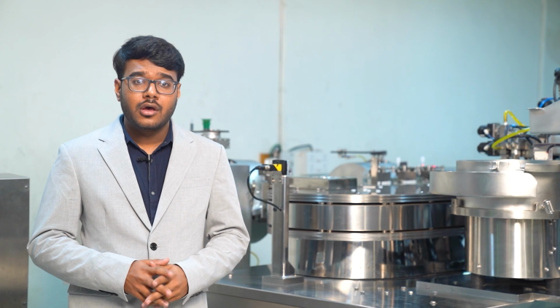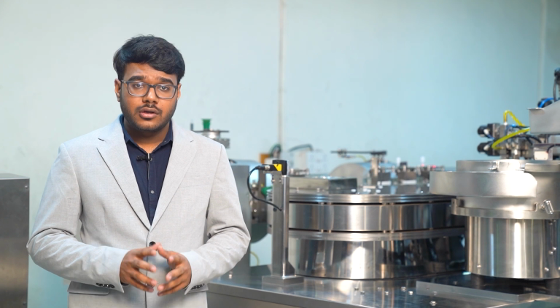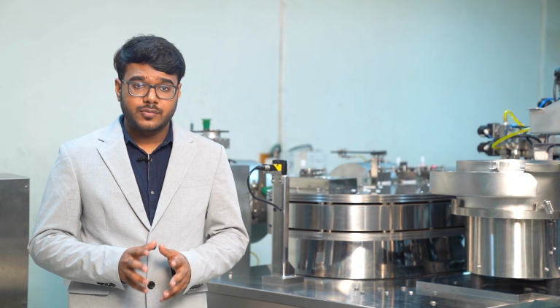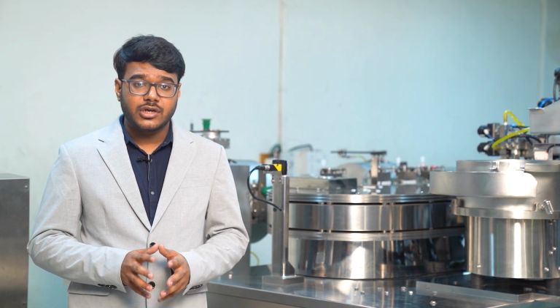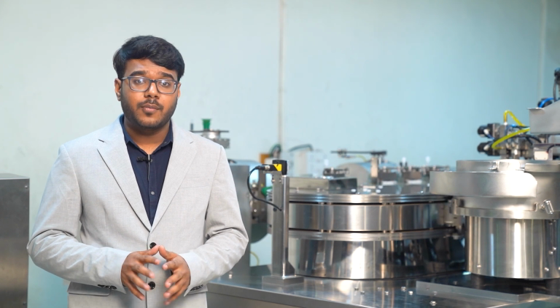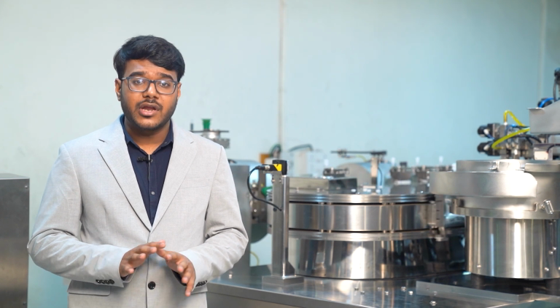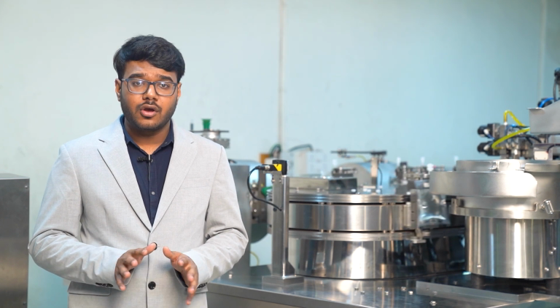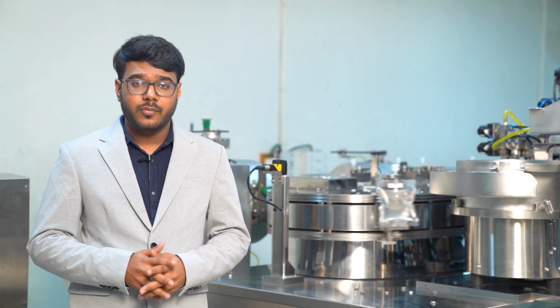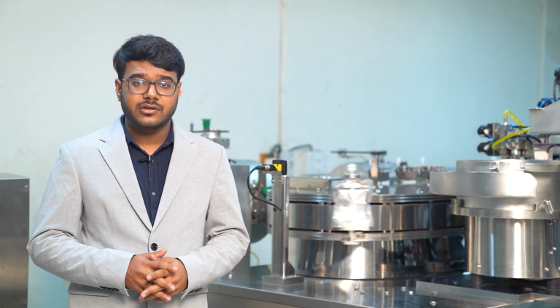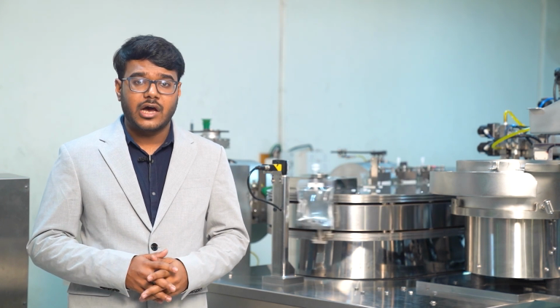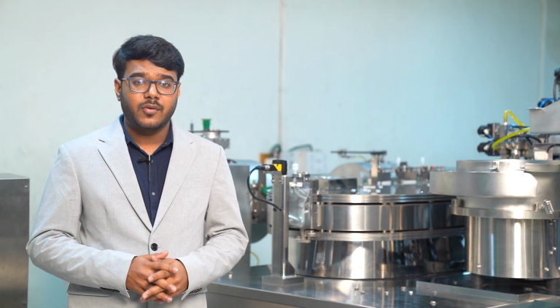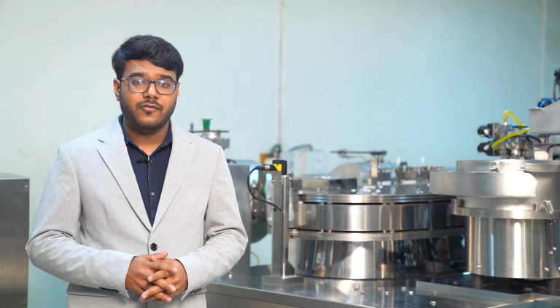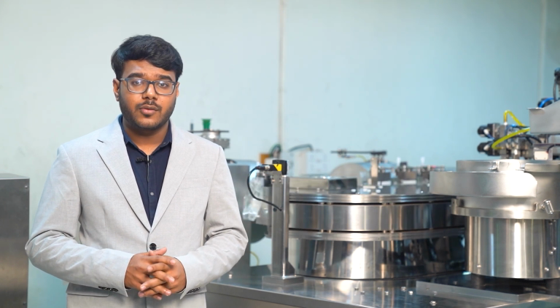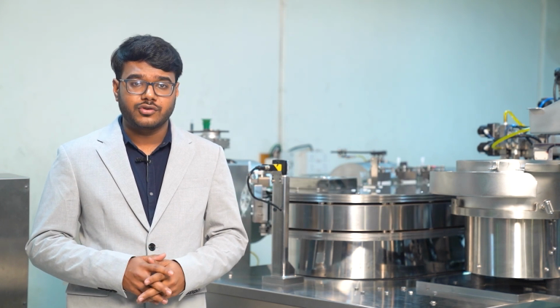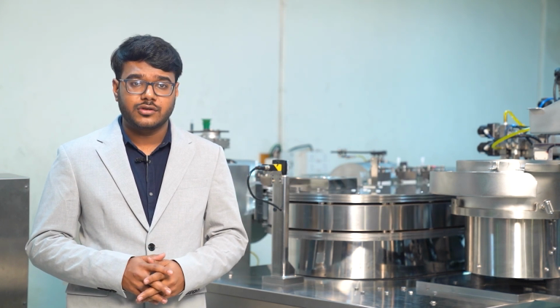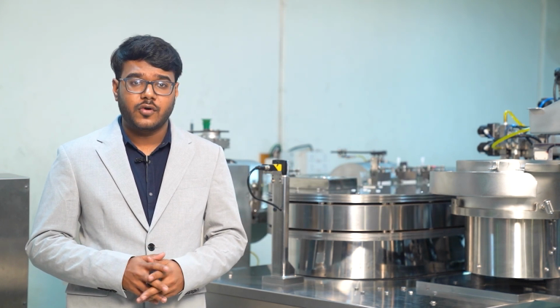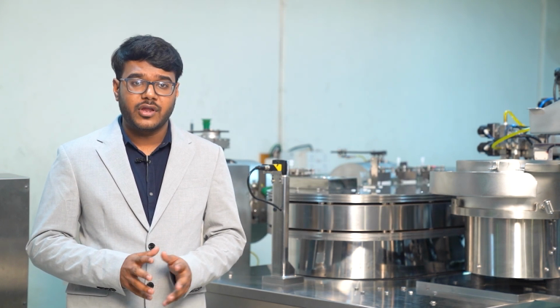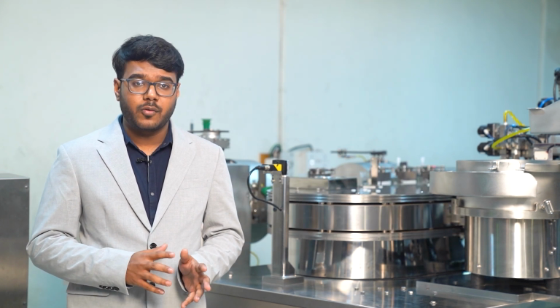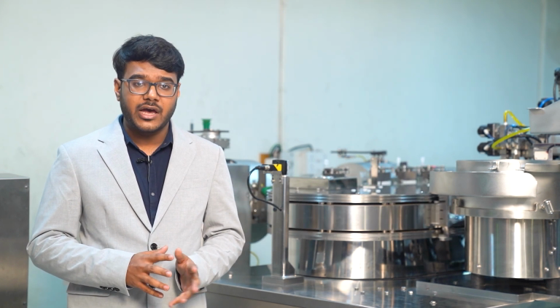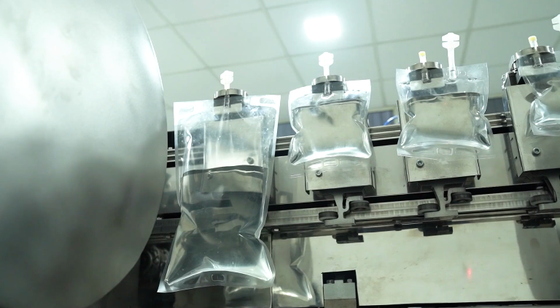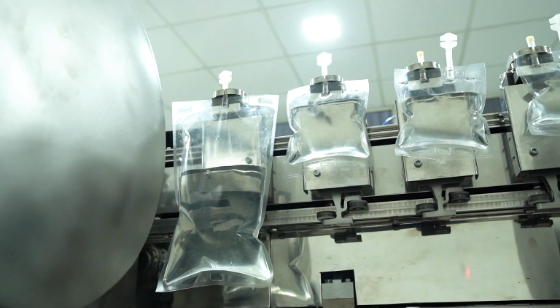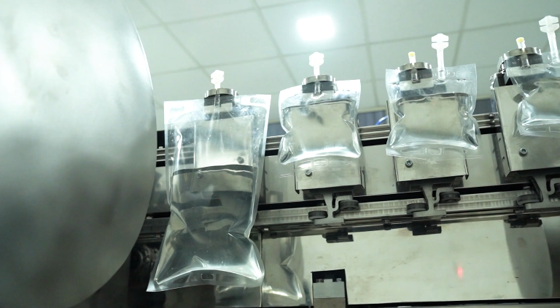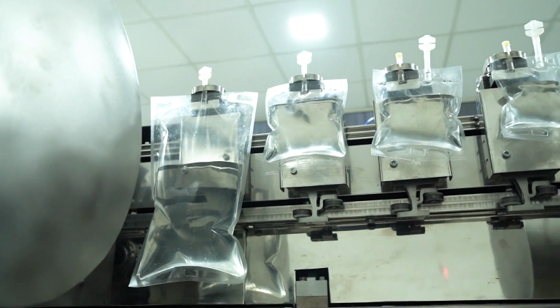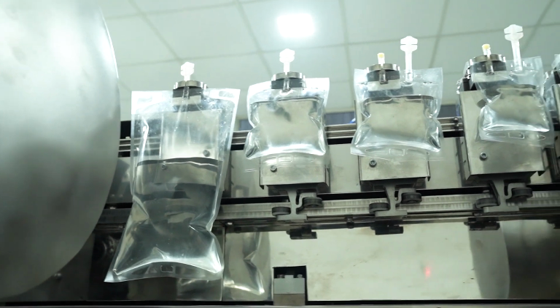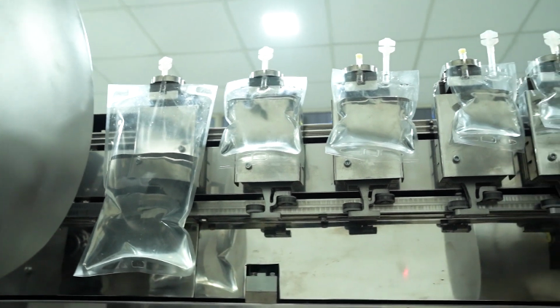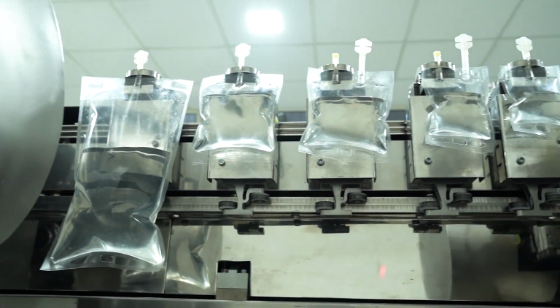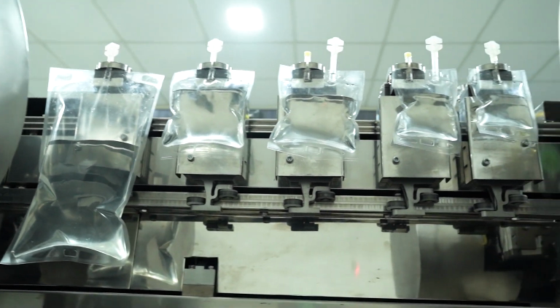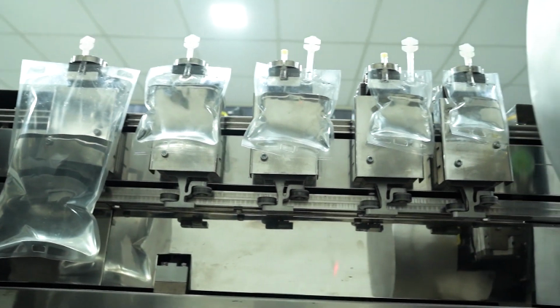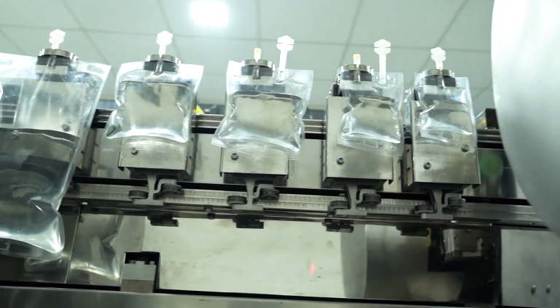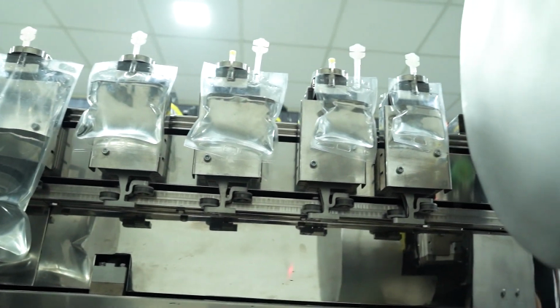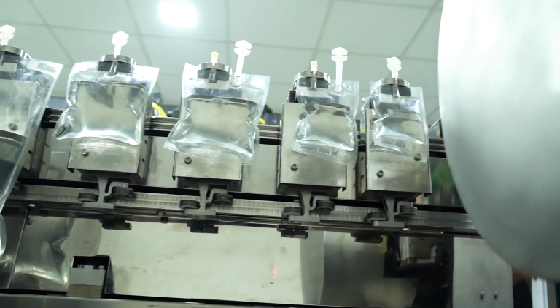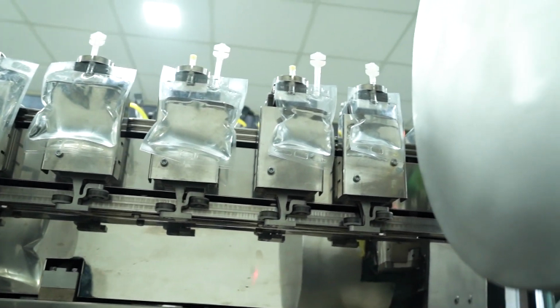This machine completely automates the IV bag filling process for preformed bags, right from 50ml fill volume up to 1000ml.